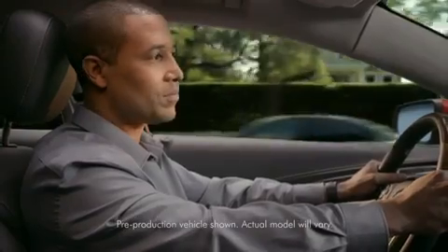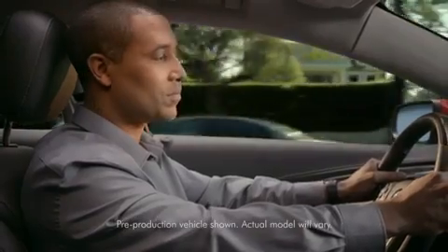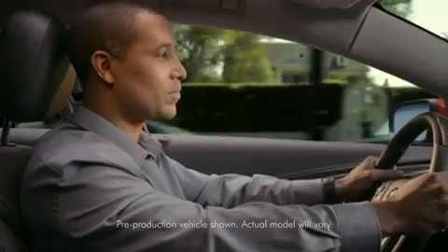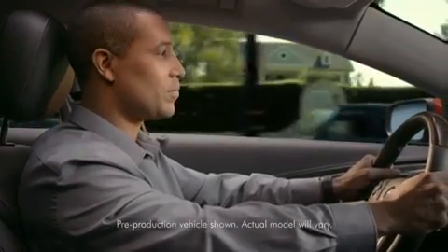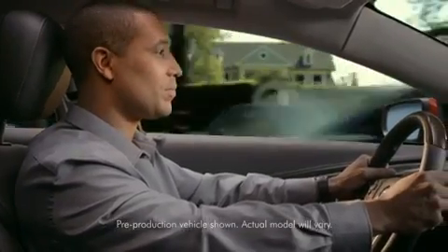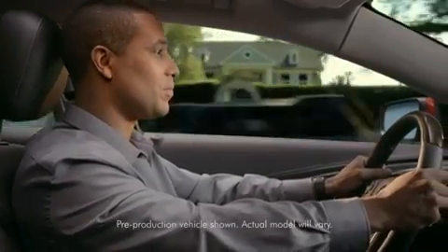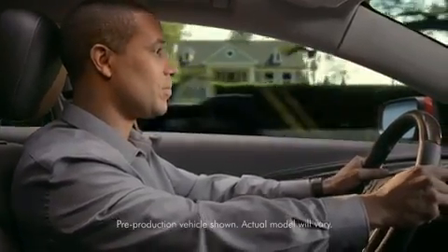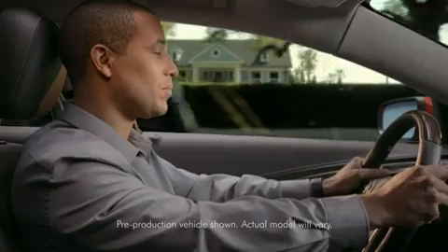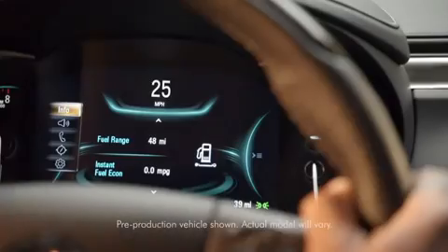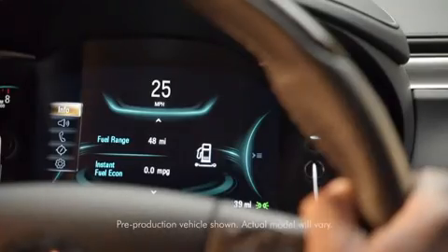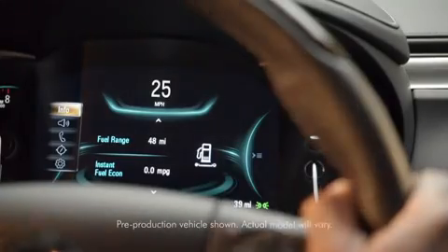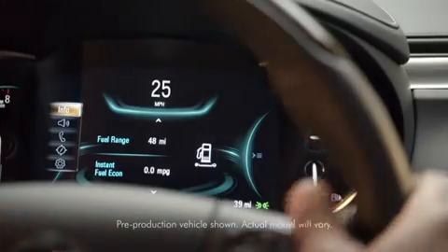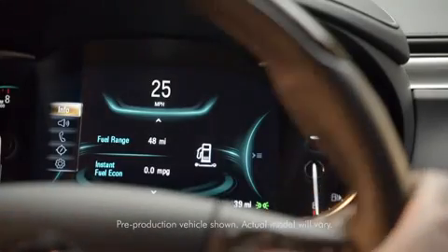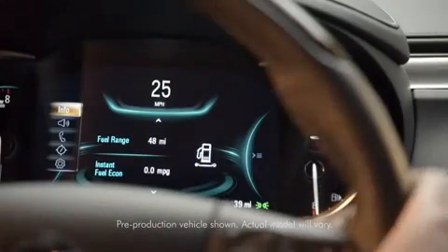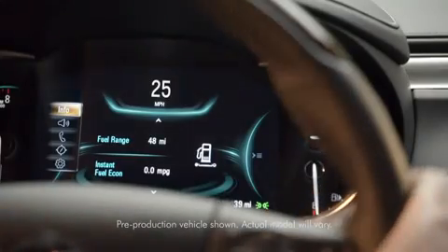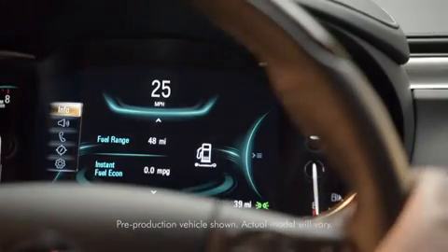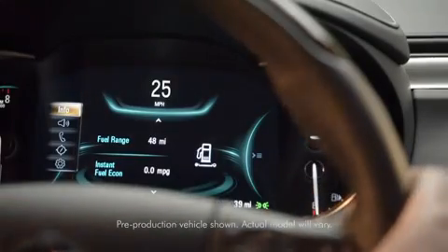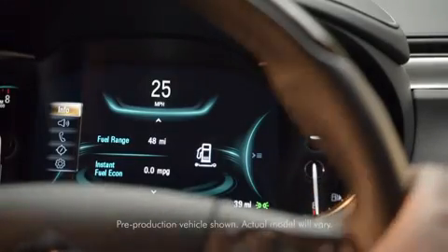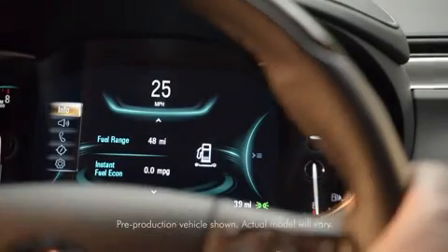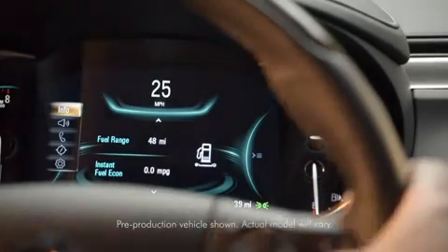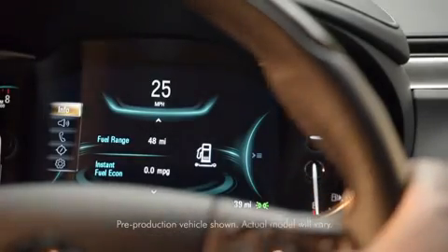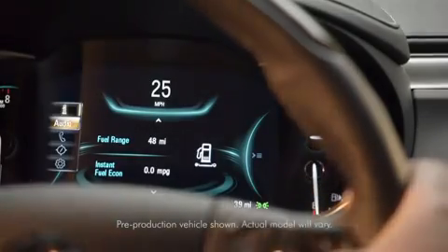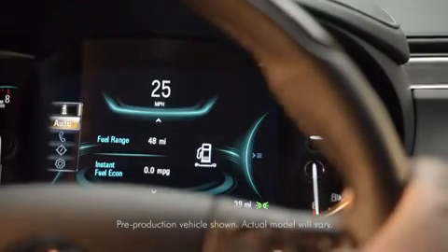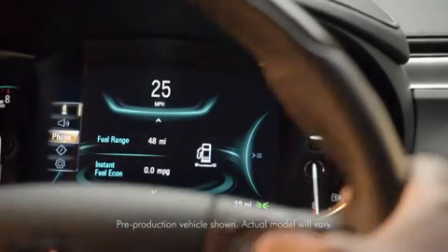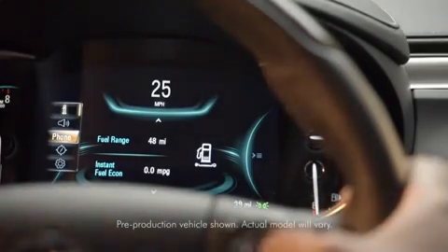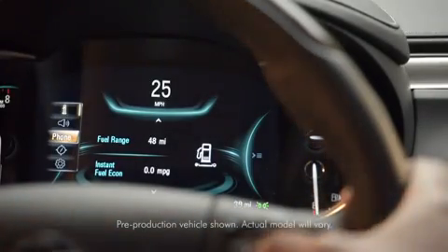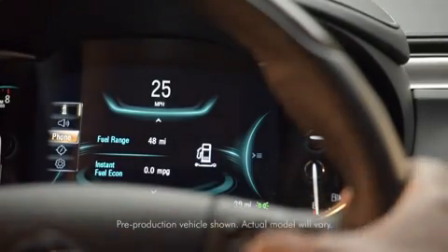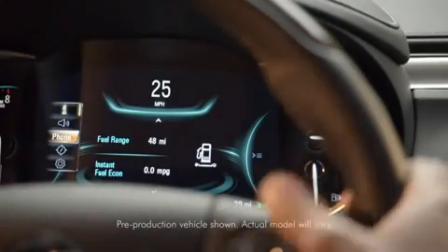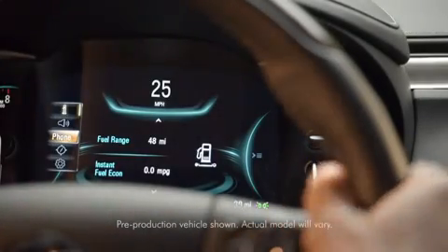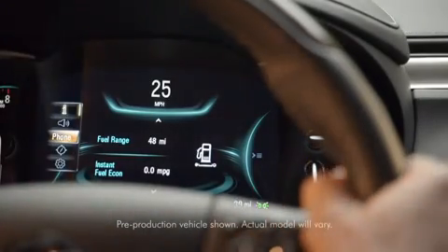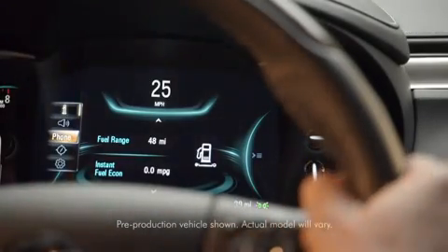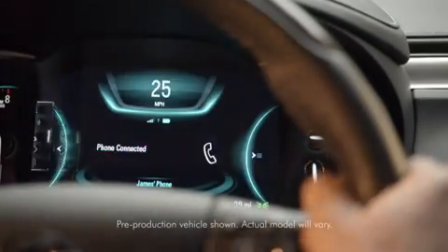A reconfigurable 8-inch screen in the driver information center lets you display the information and media you use most often.